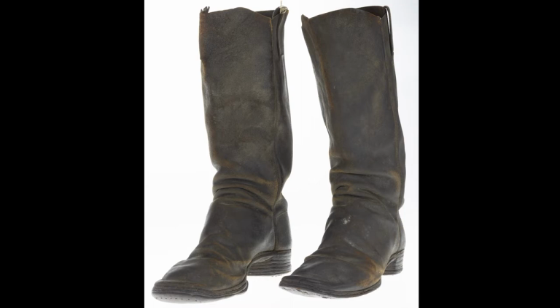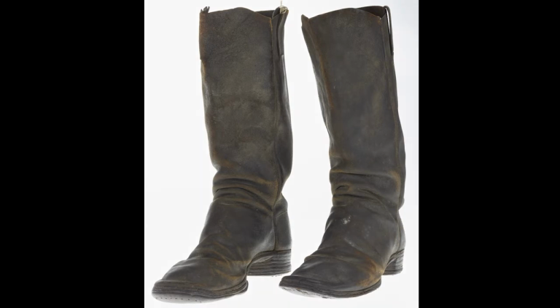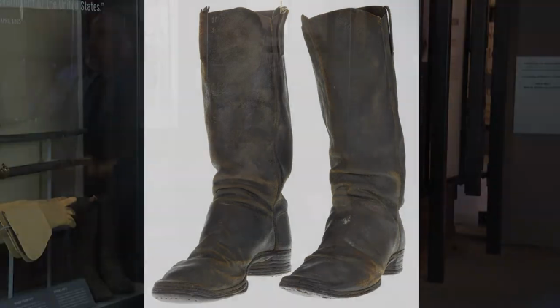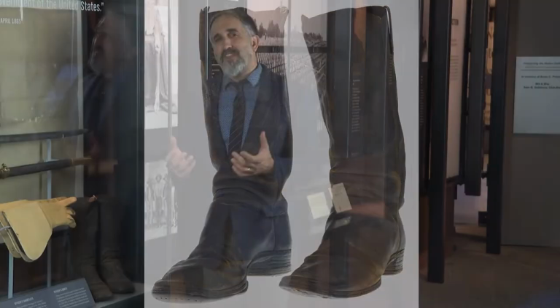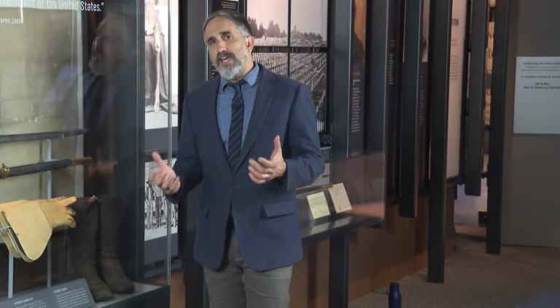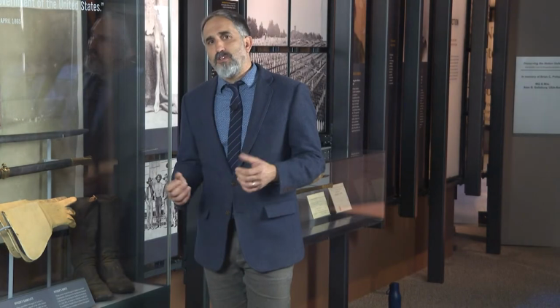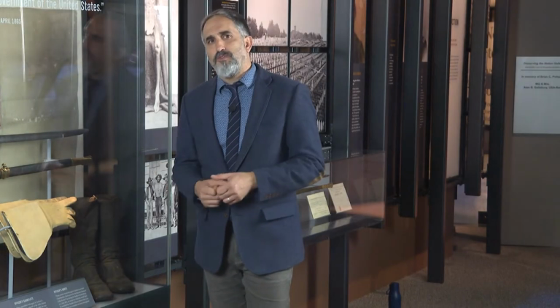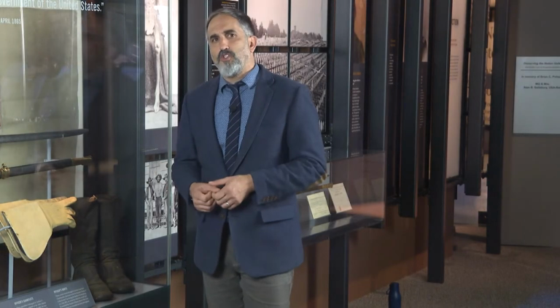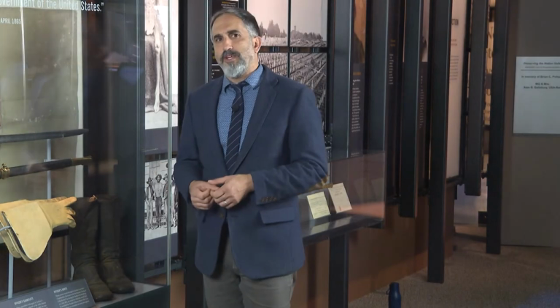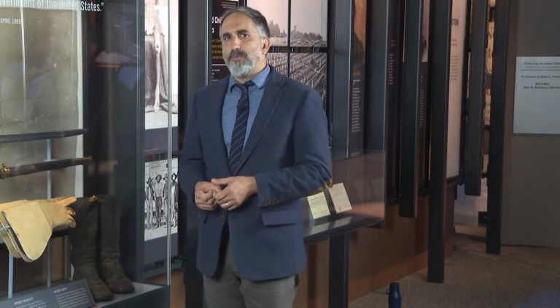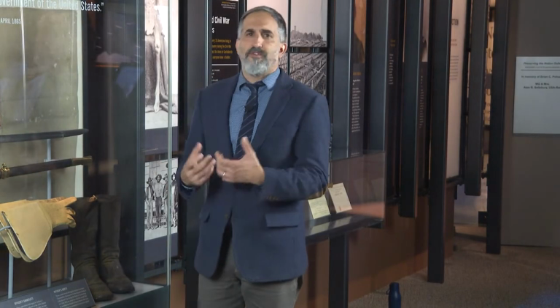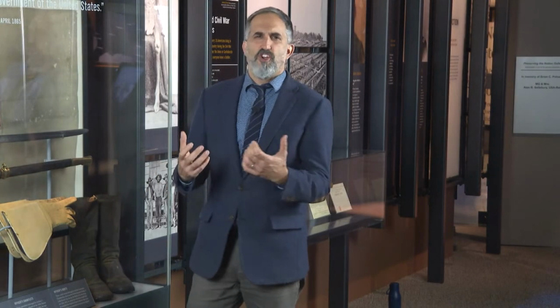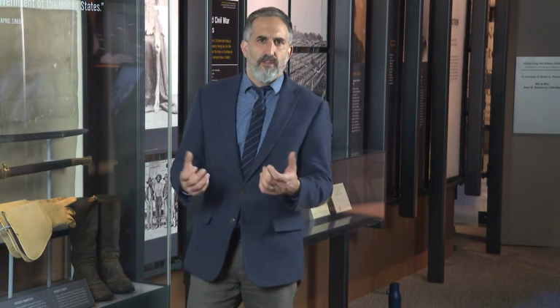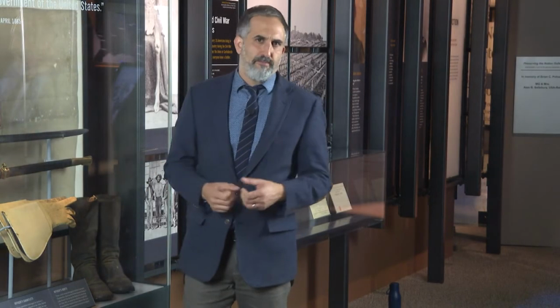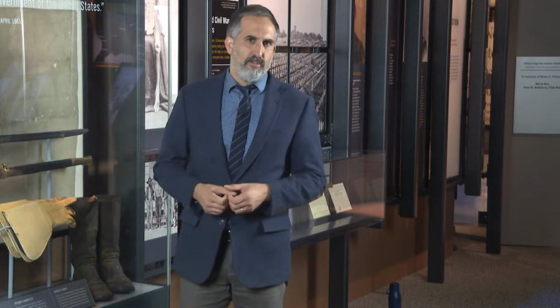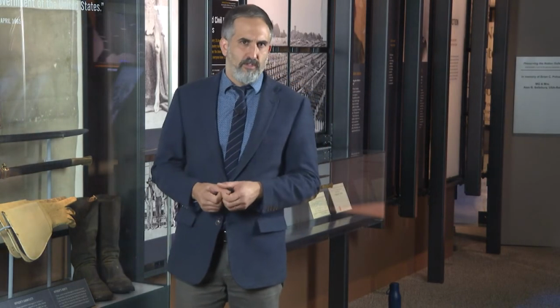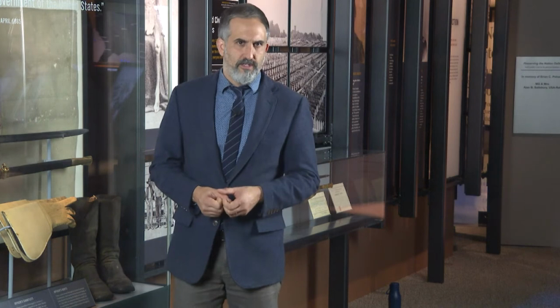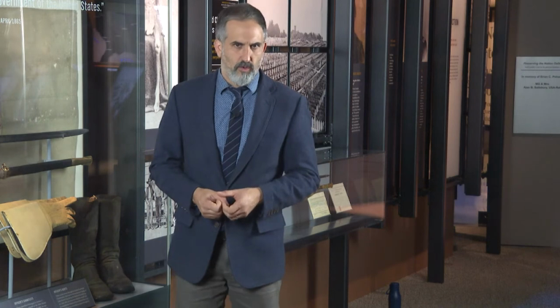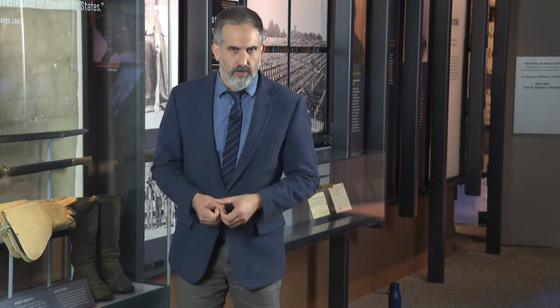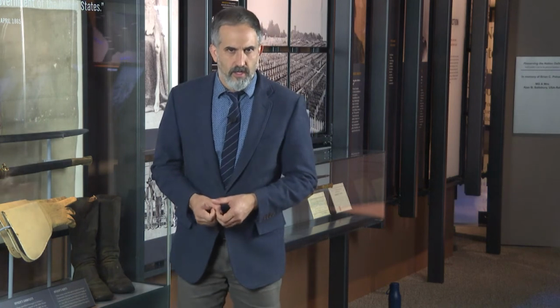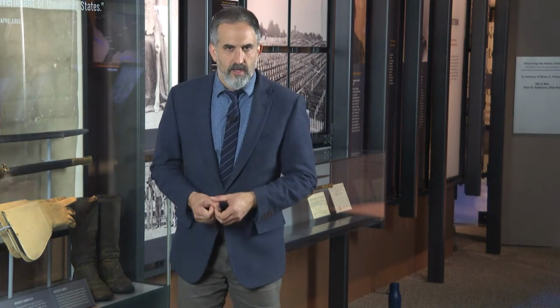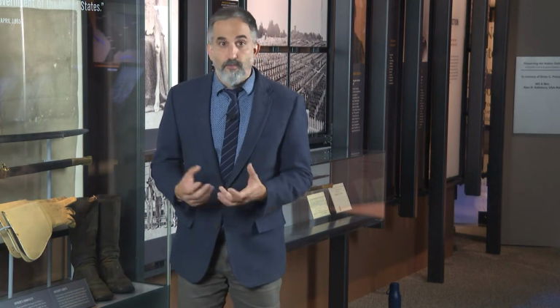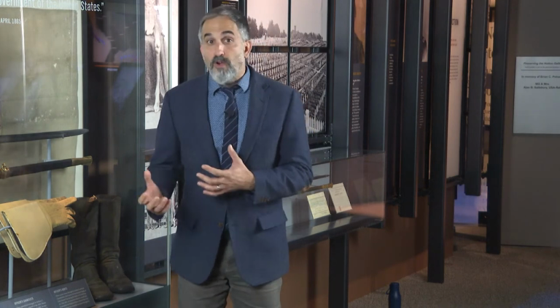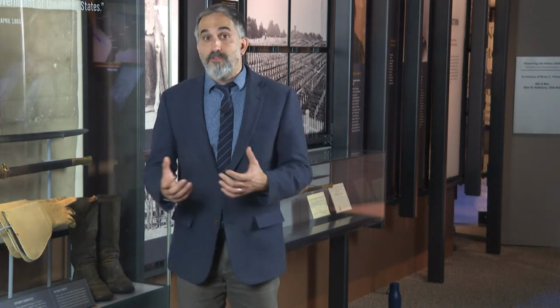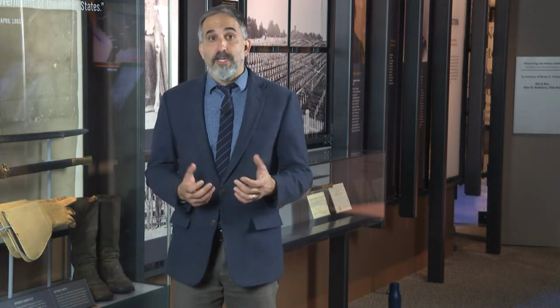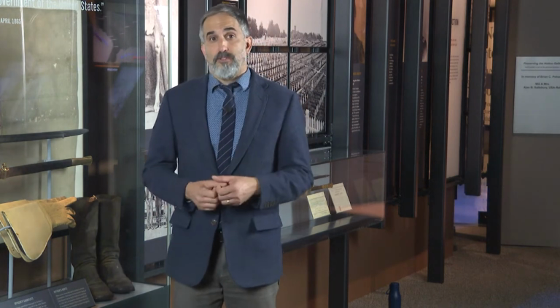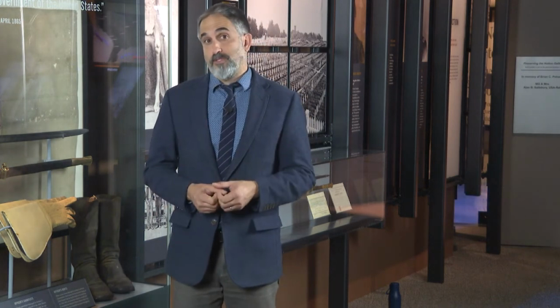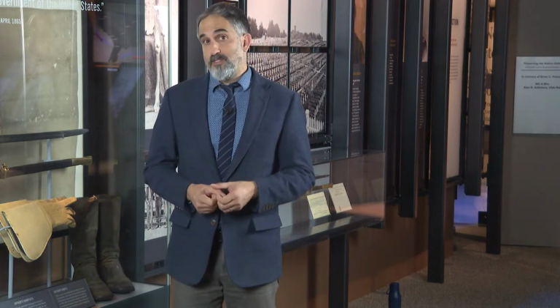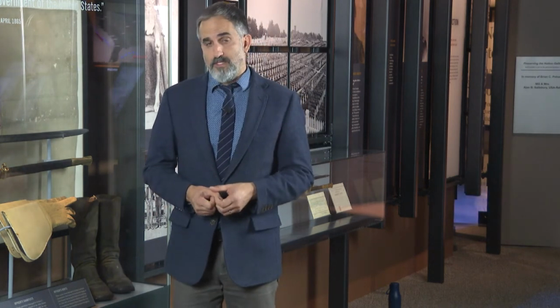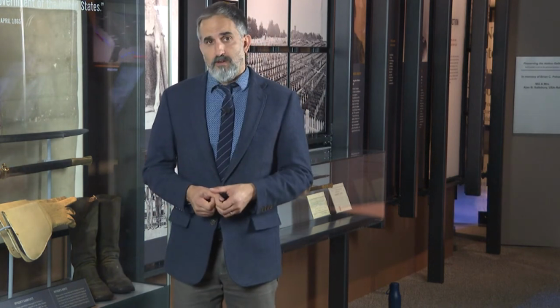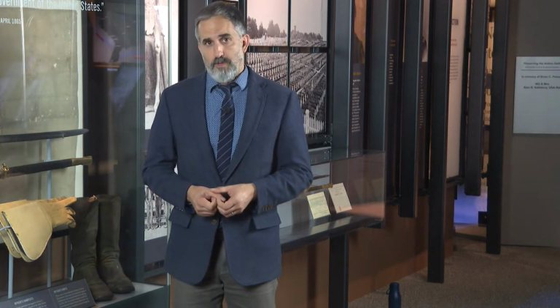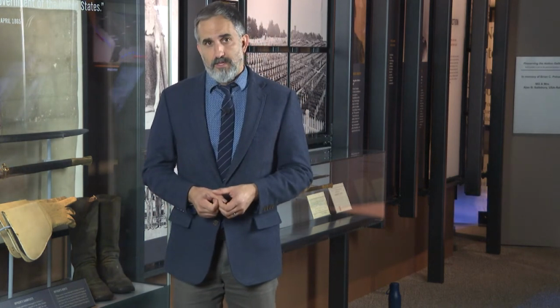Thank you for joining me for another episode of Curator's Corner. For more information, please visit our website.